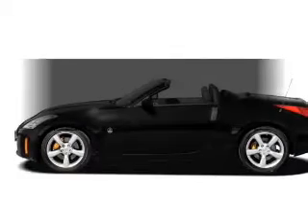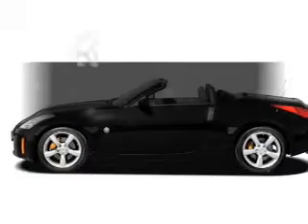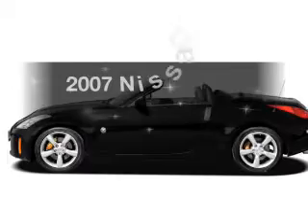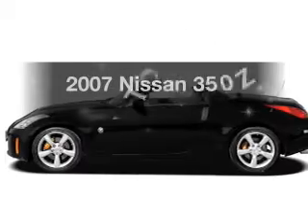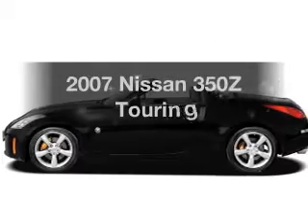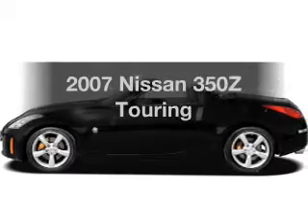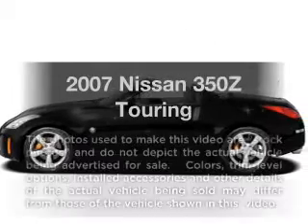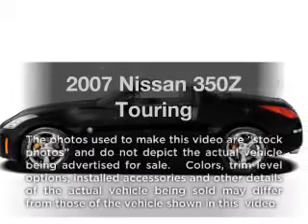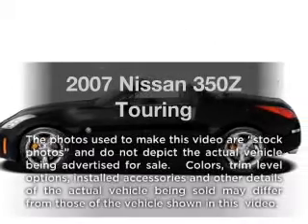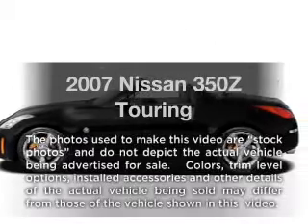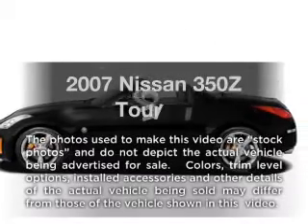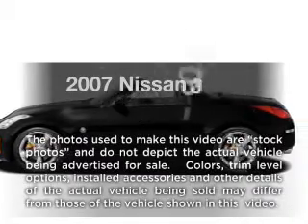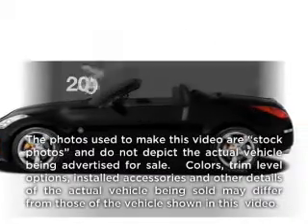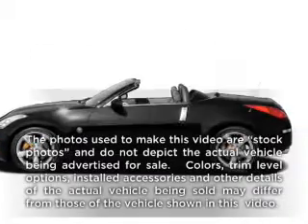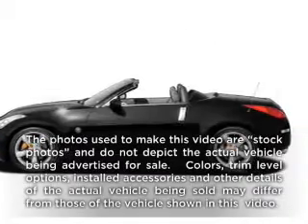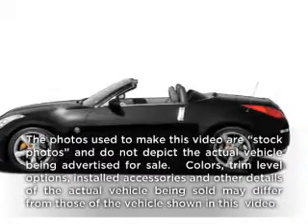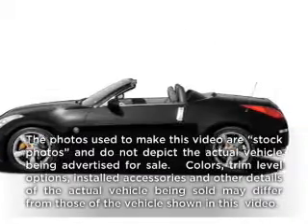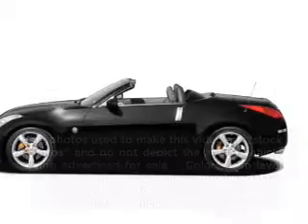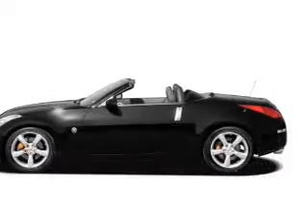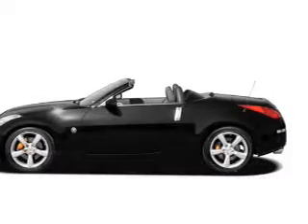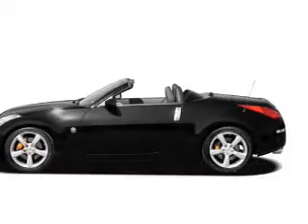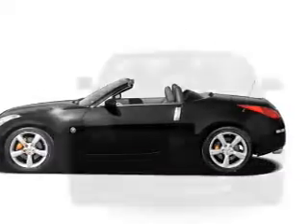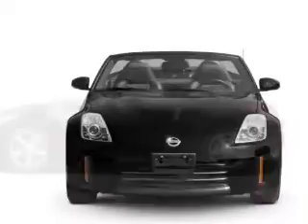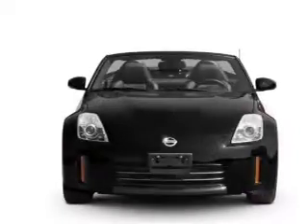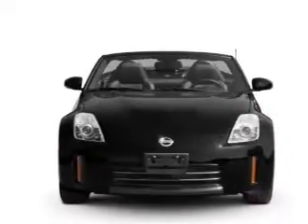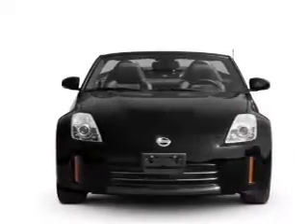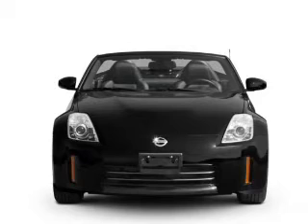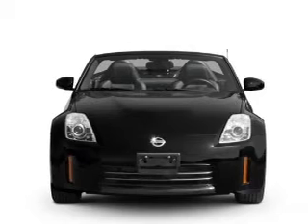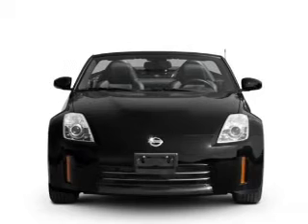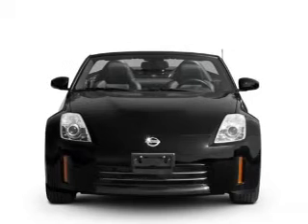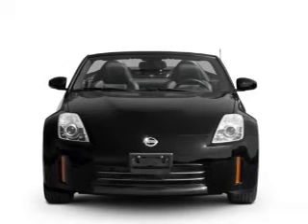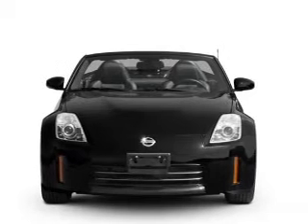Get noticed in this 2007 Nissan 350Z. If you're looking for a first-rate auto, this one could be yours today.